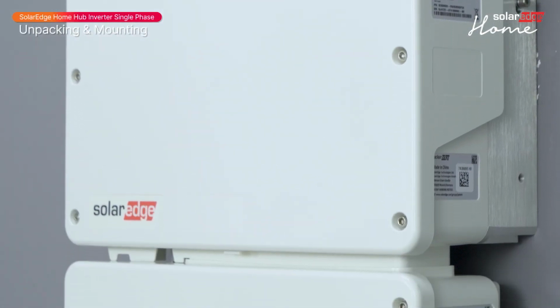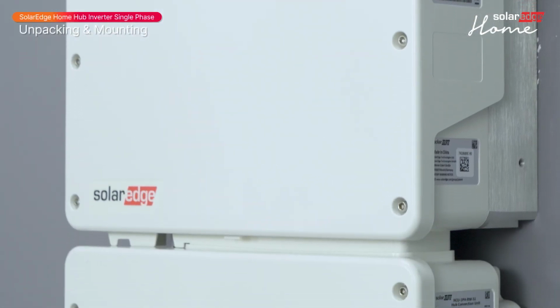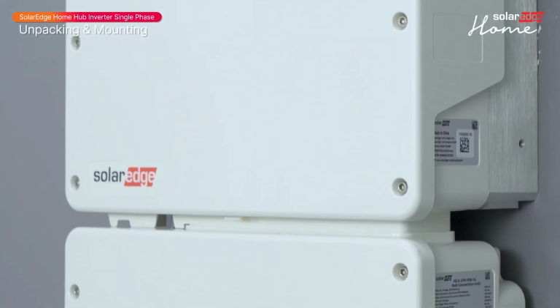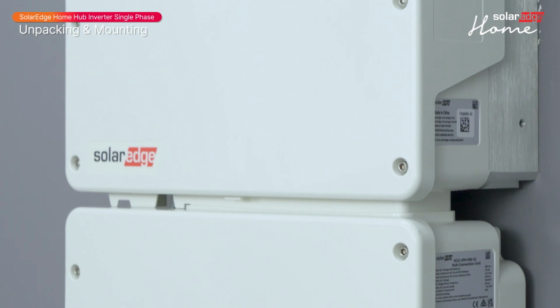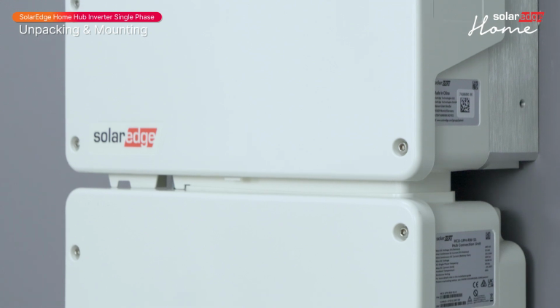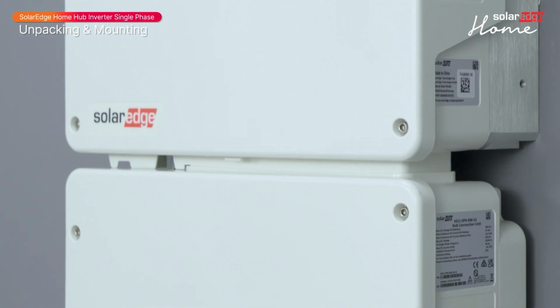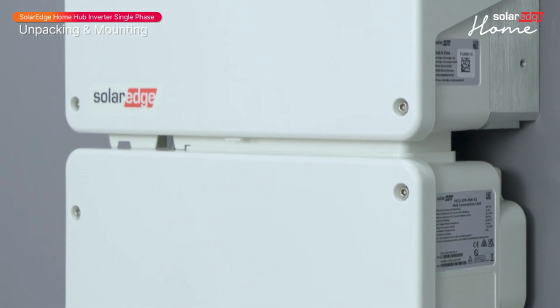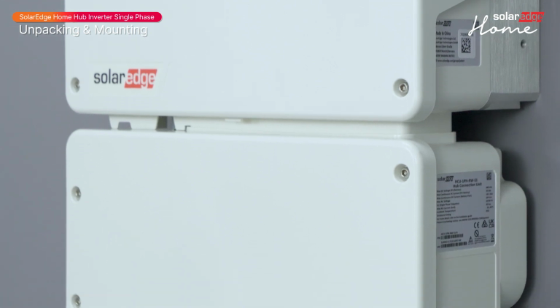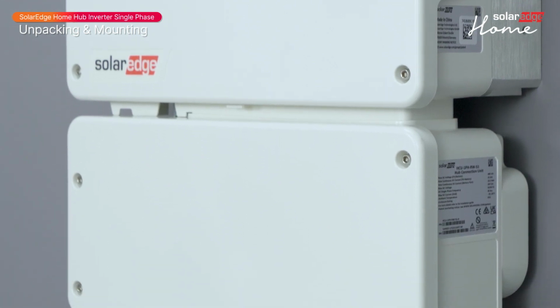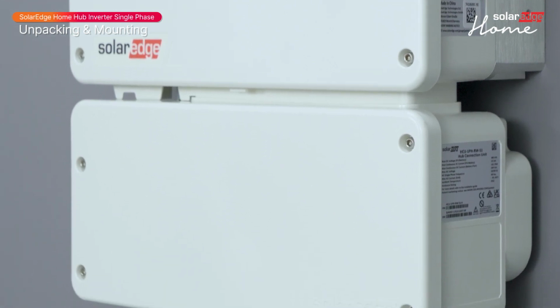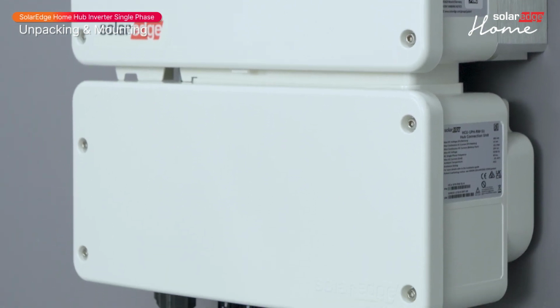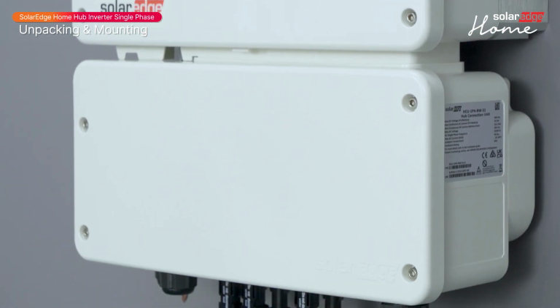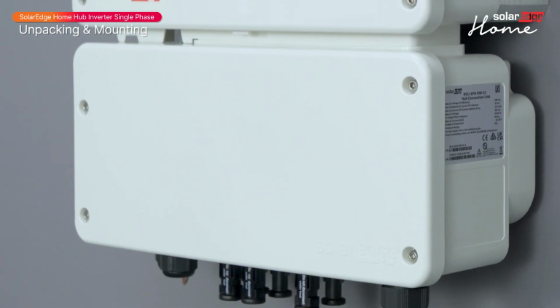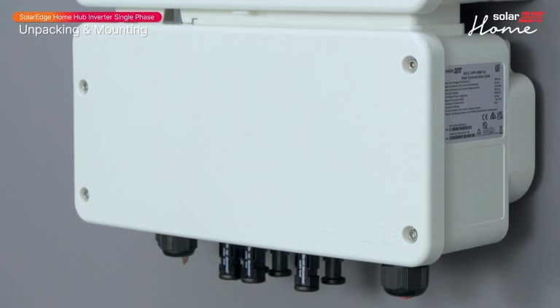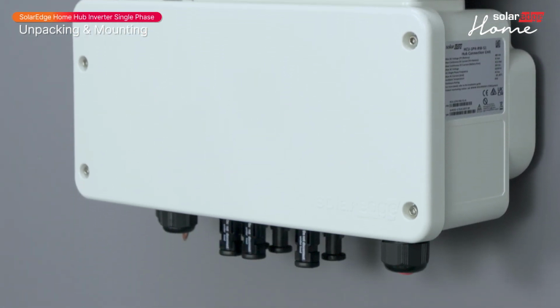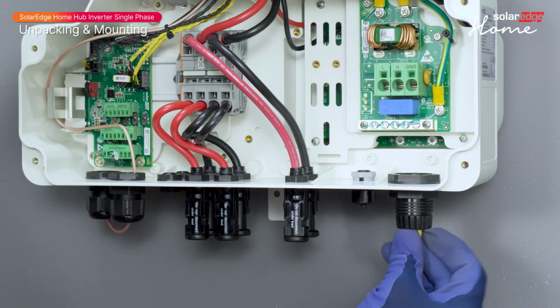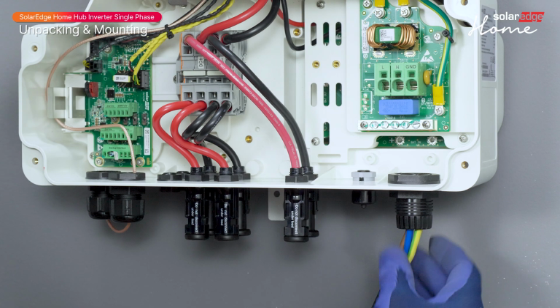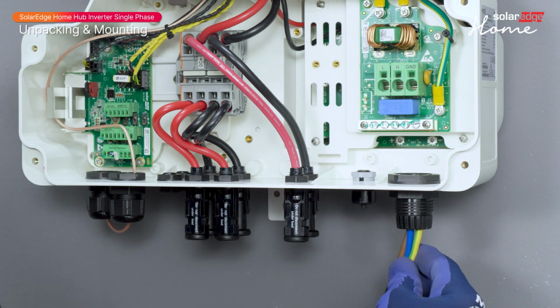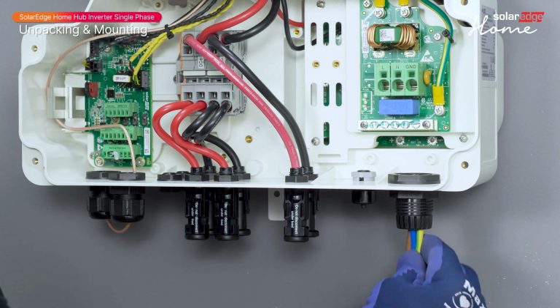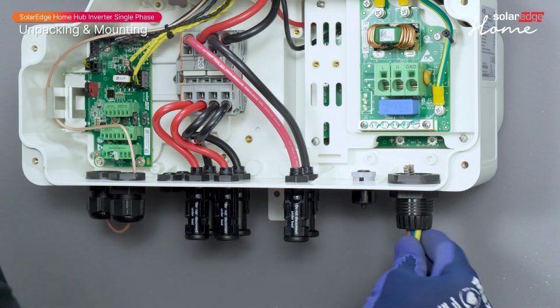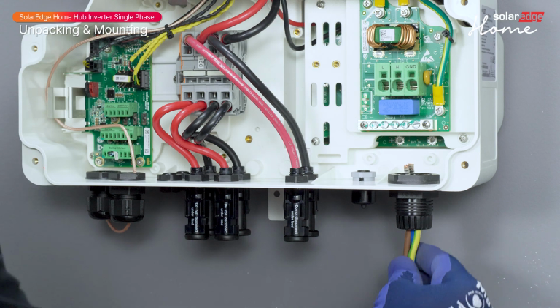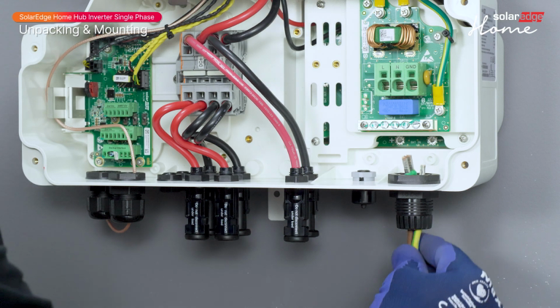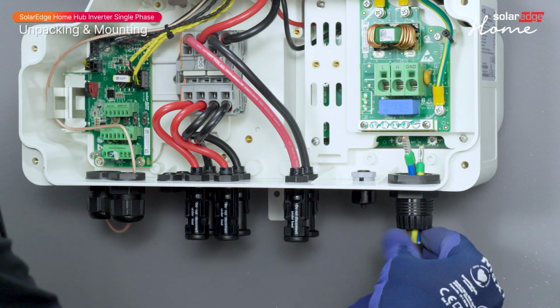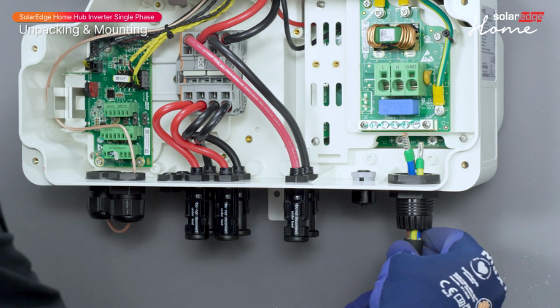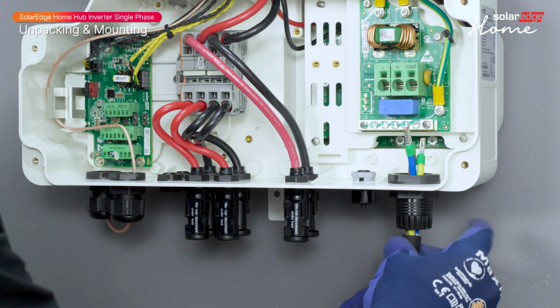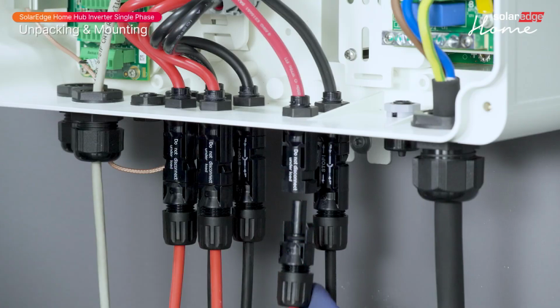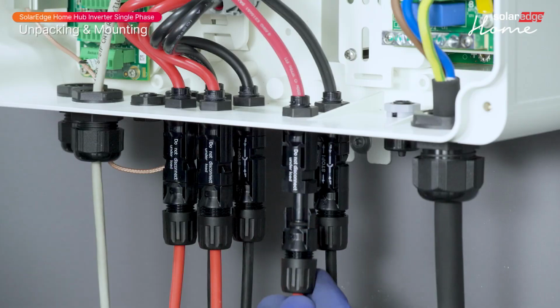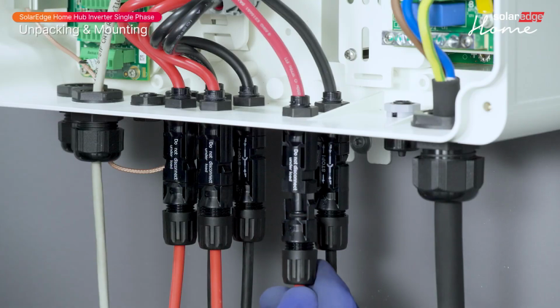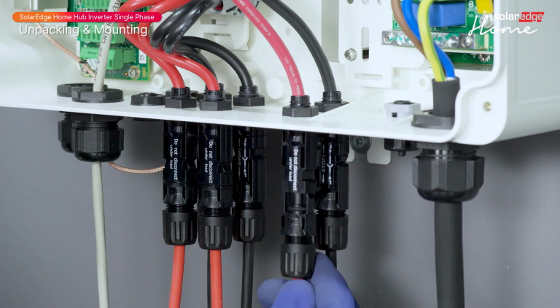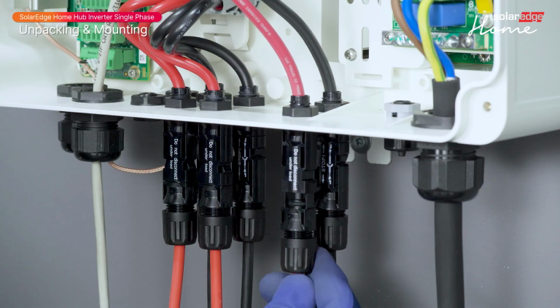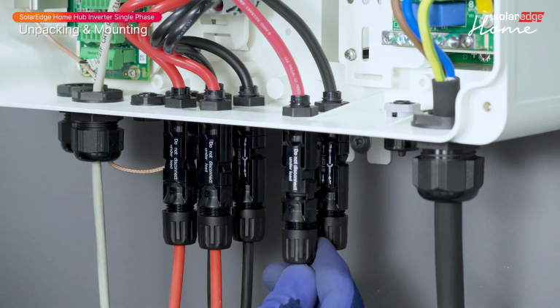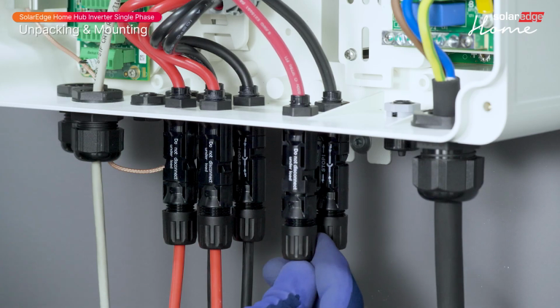Join us for the next video in this series, where we will guide you through the SolarEdge Home Hub Inverter wiring process.